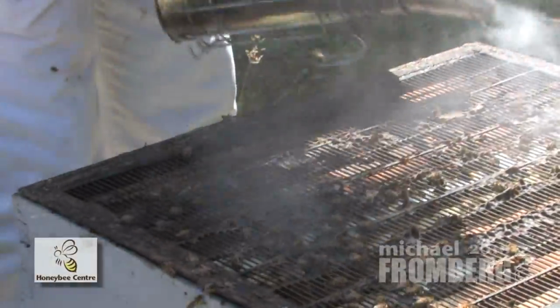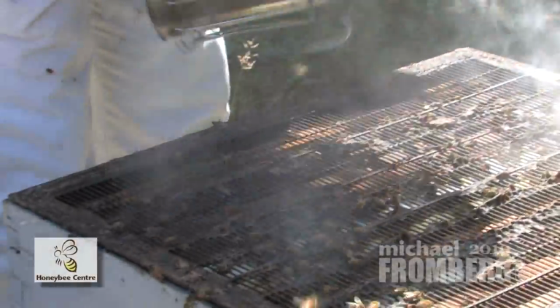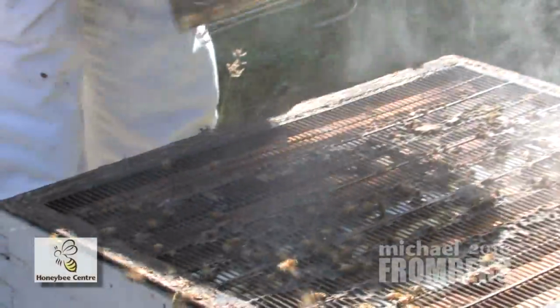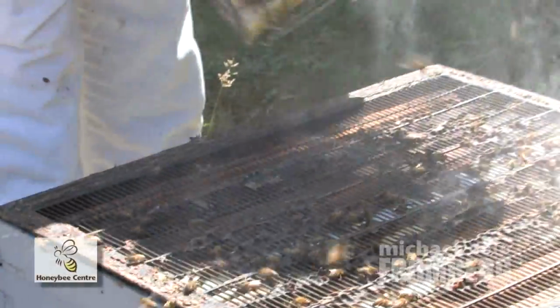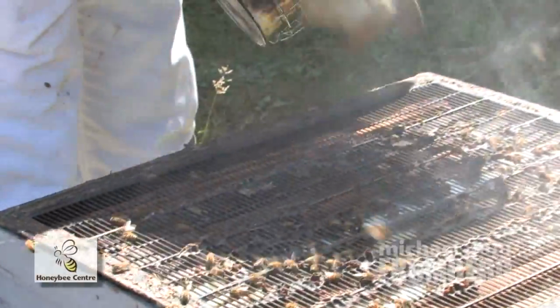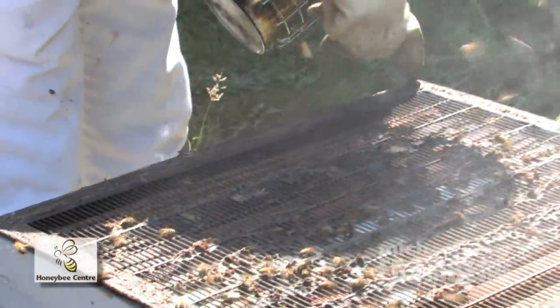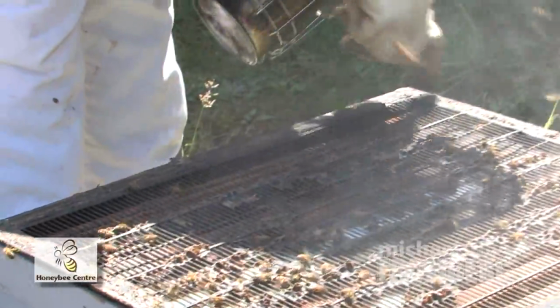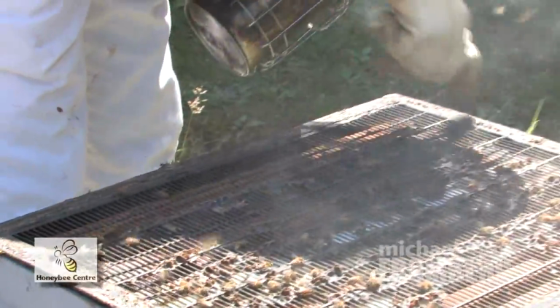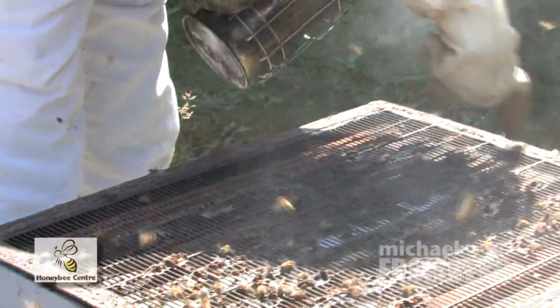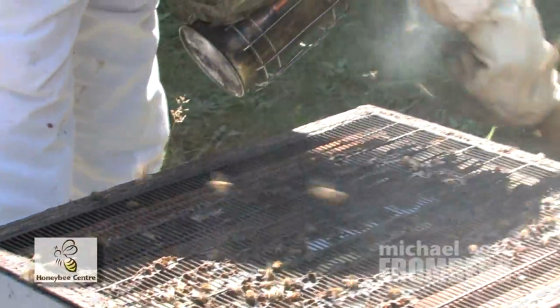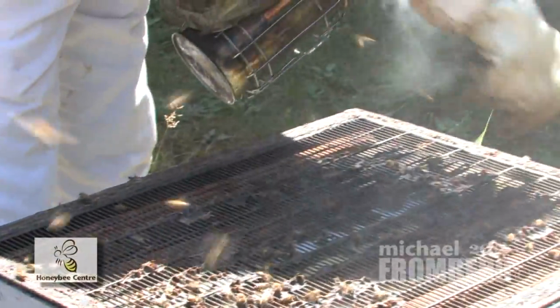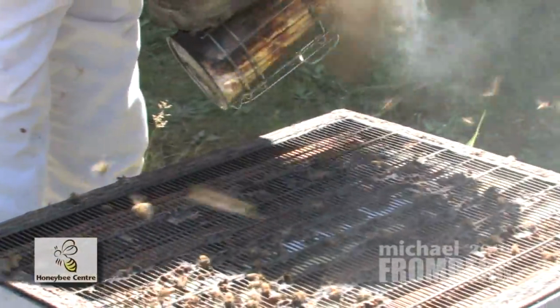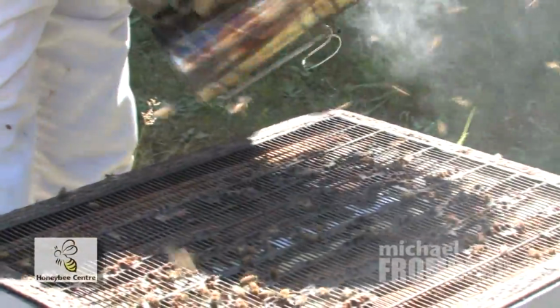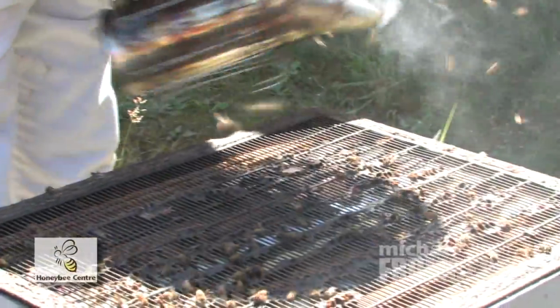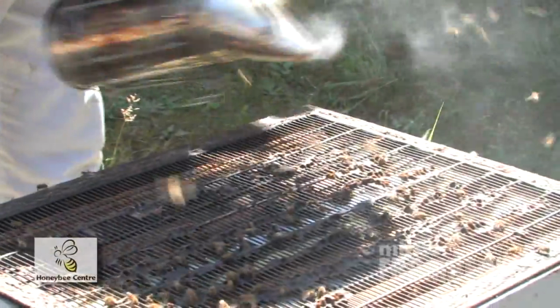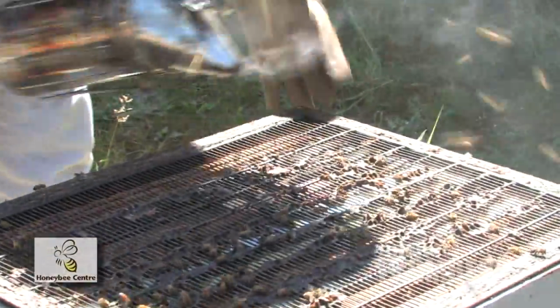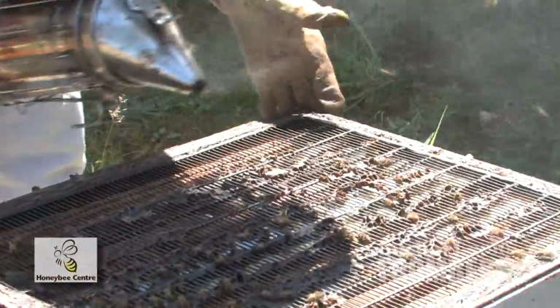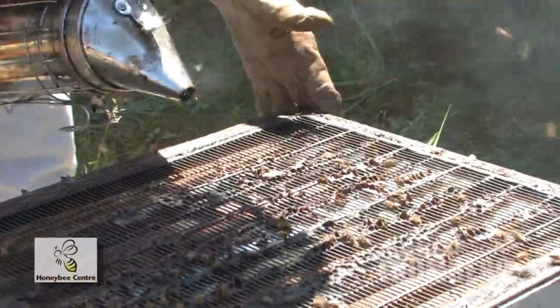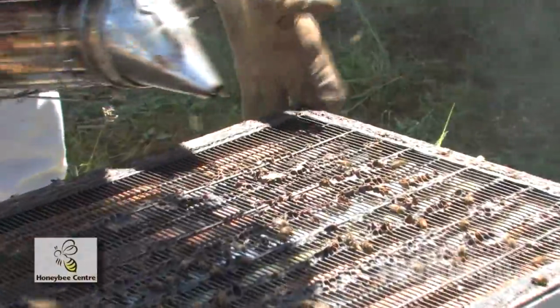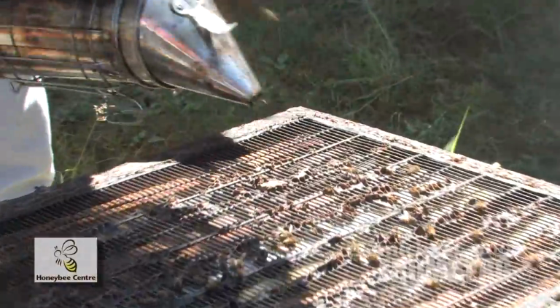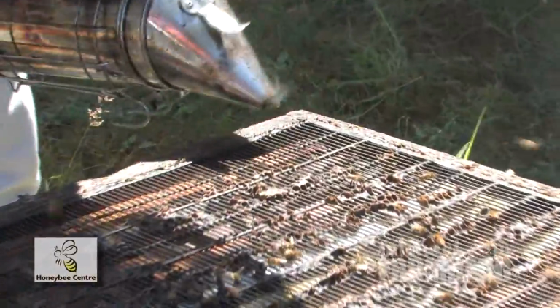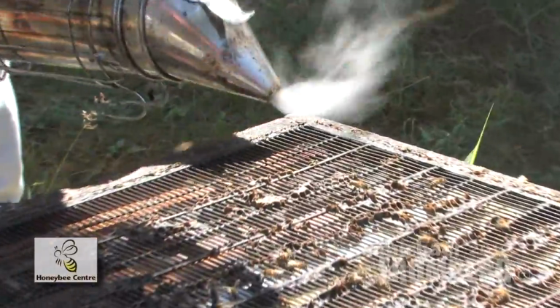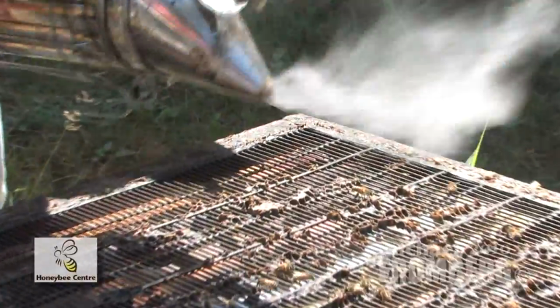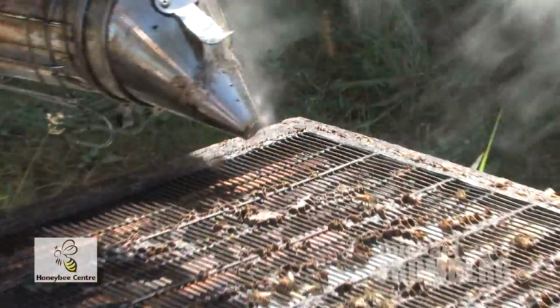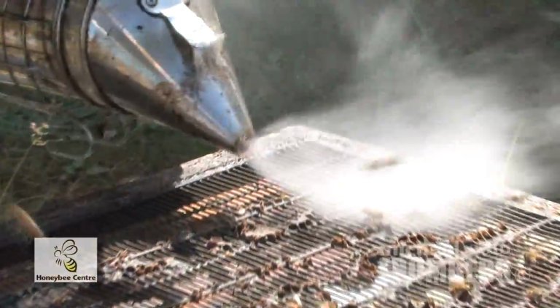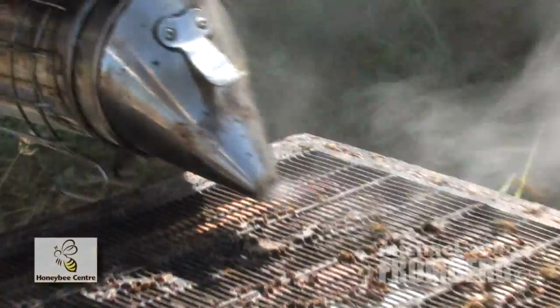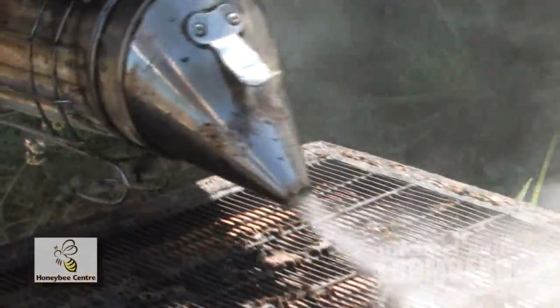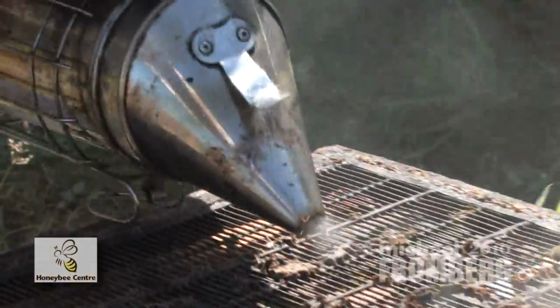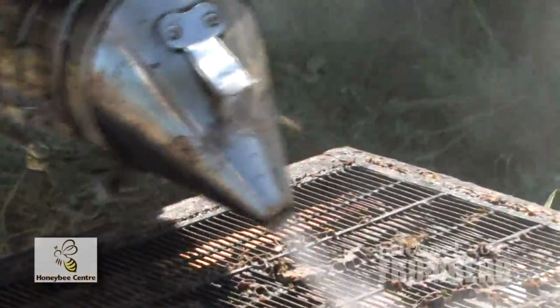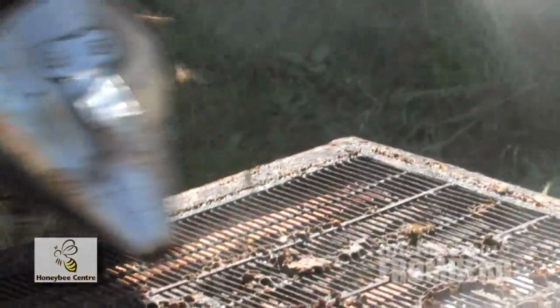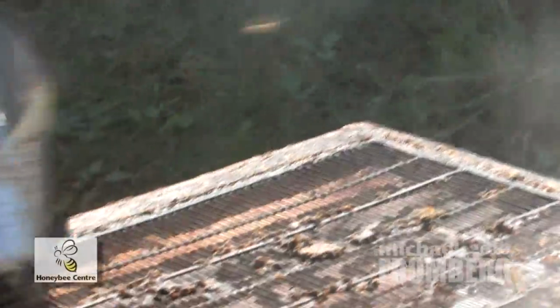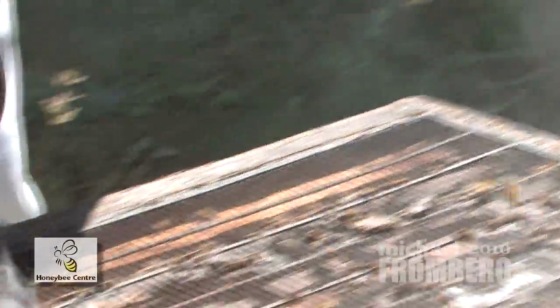The propolis is all around the outside — that's what the bees use to glue the house together, so it's very sticky.